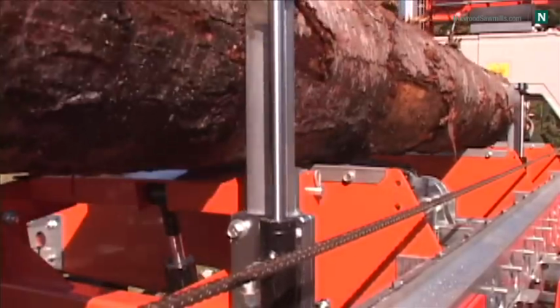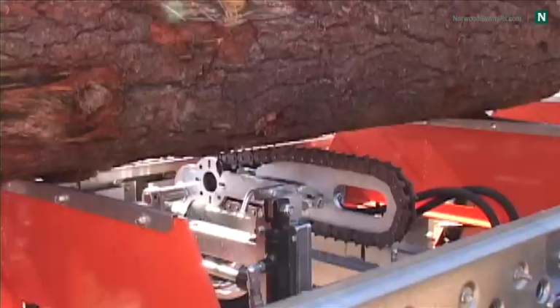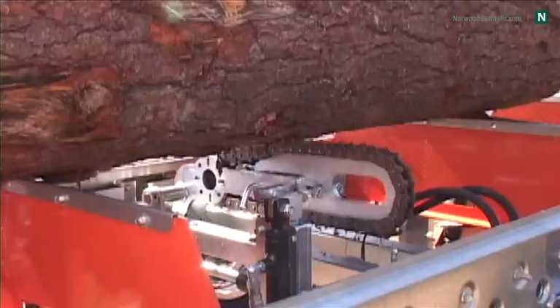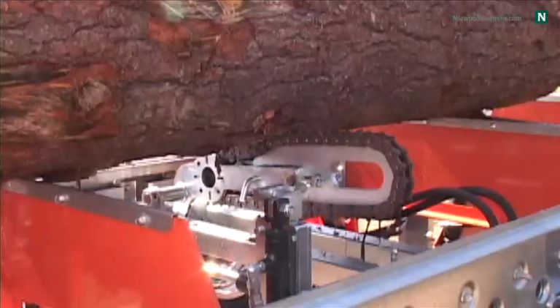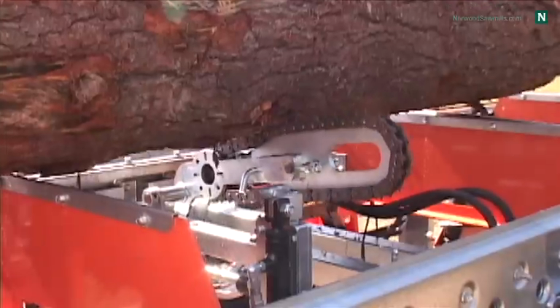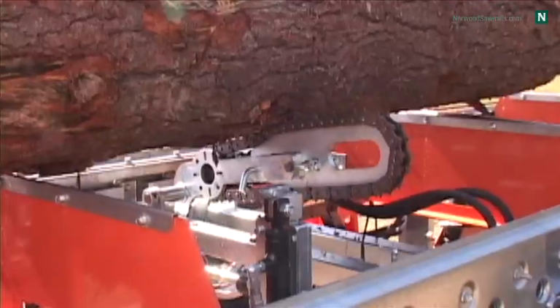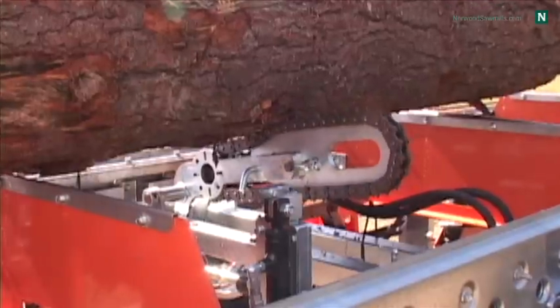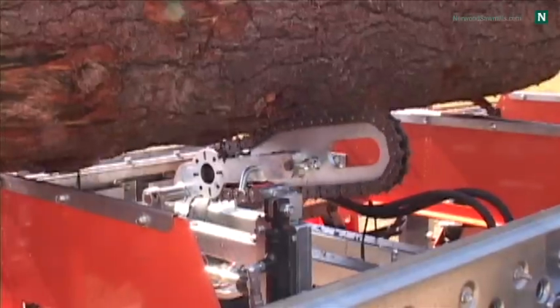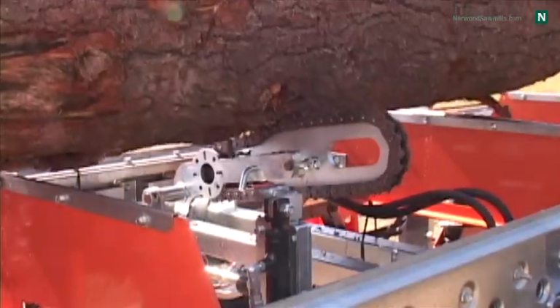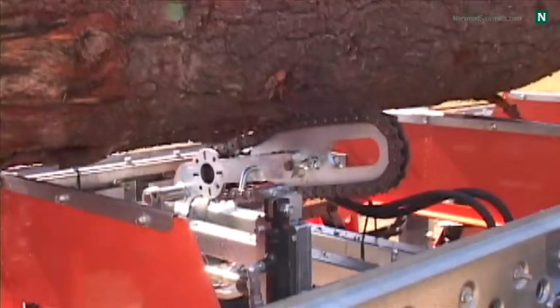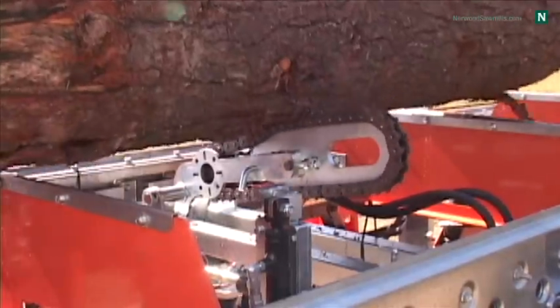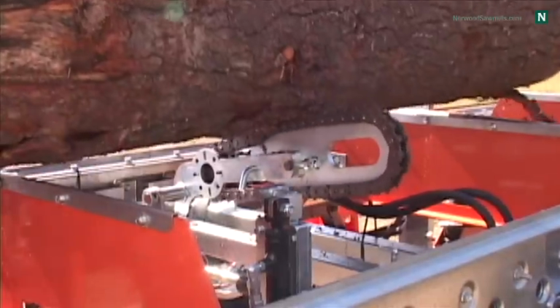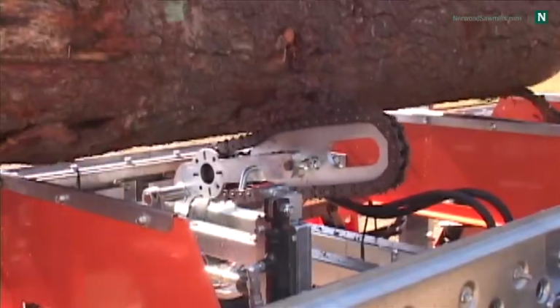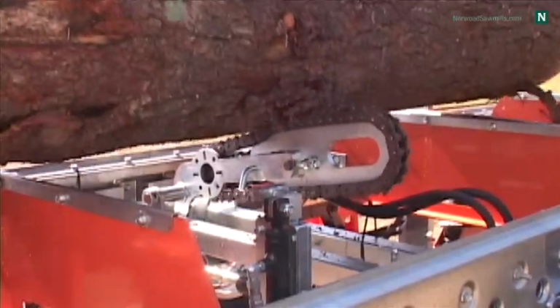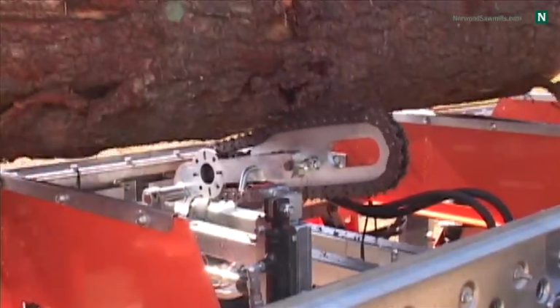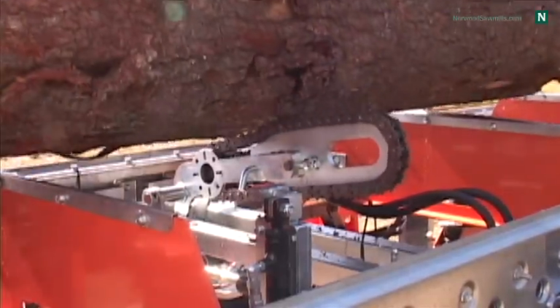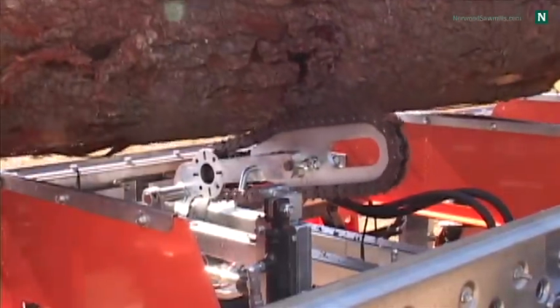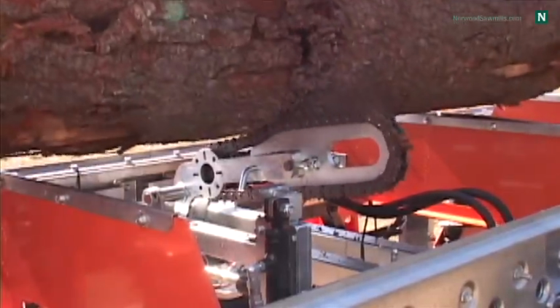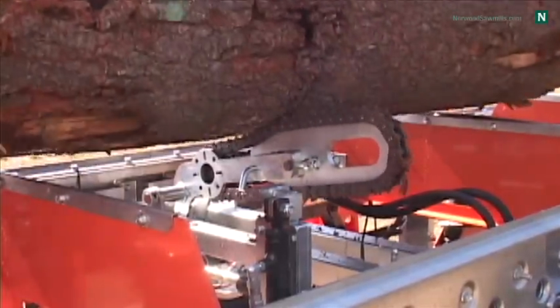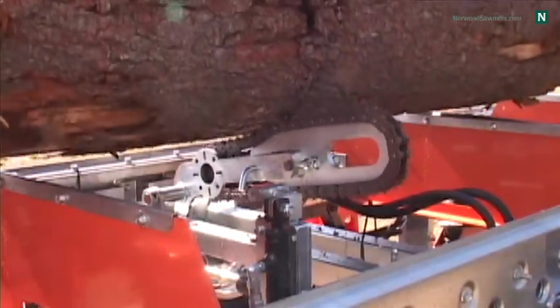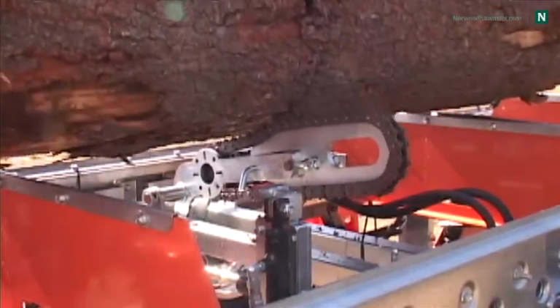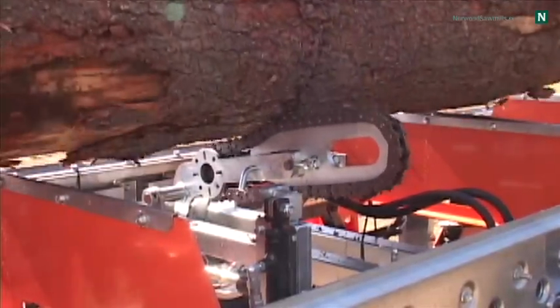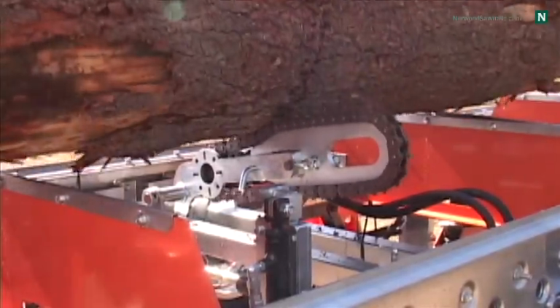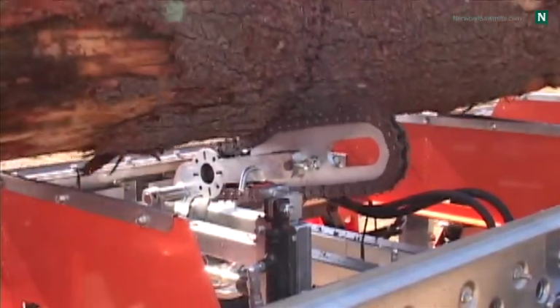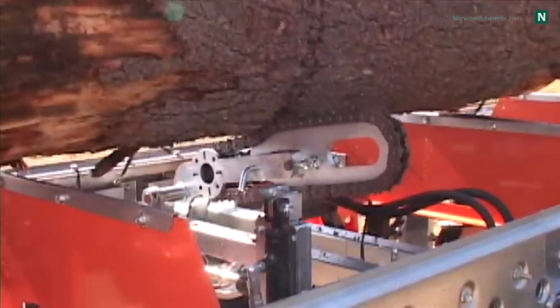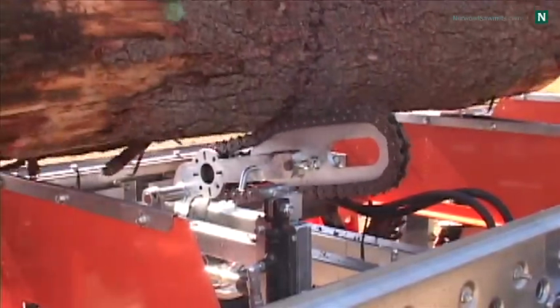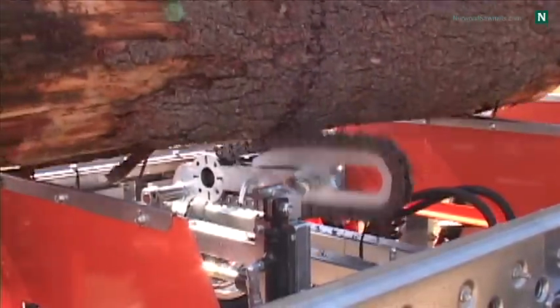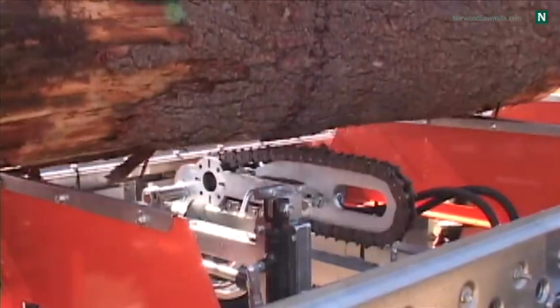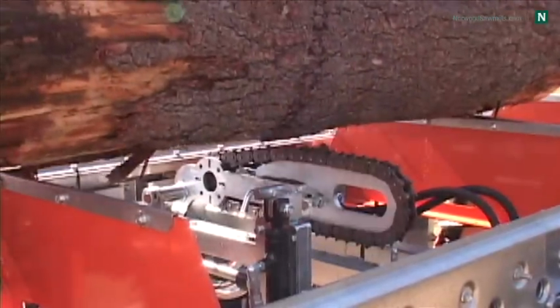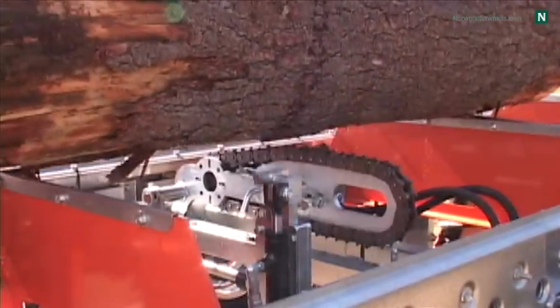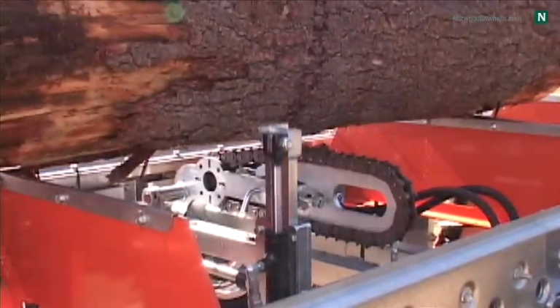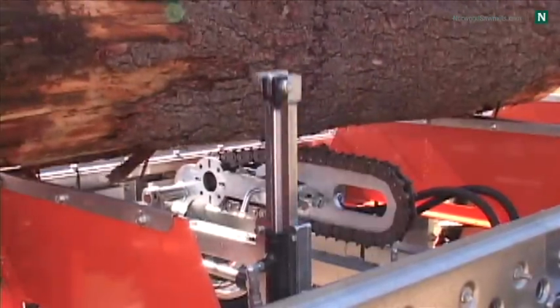When using the log turner, logs are raised and then rotated to obtain the best position for milling.